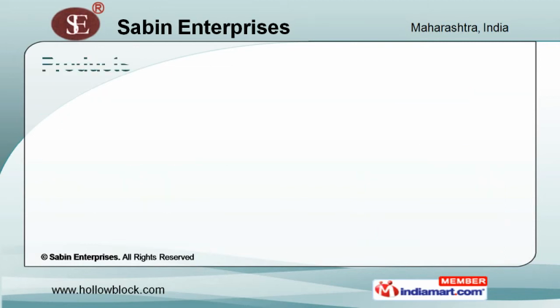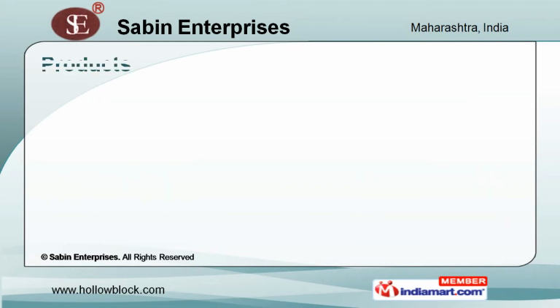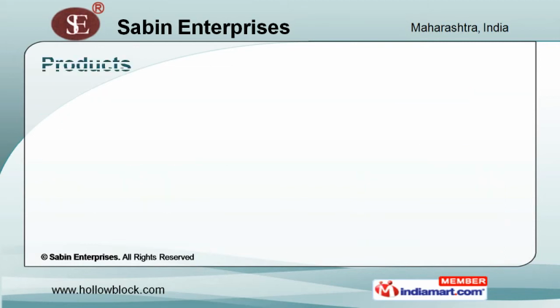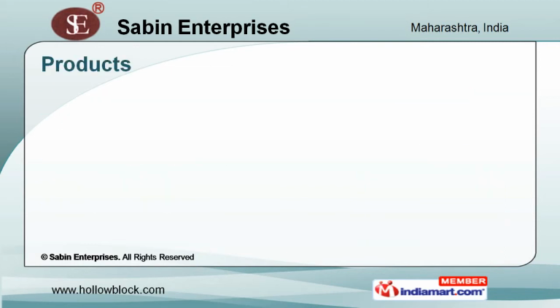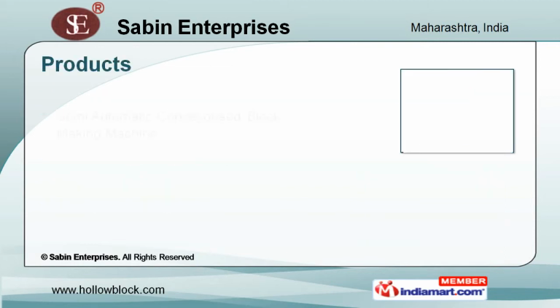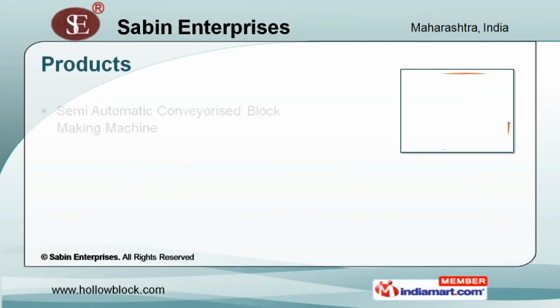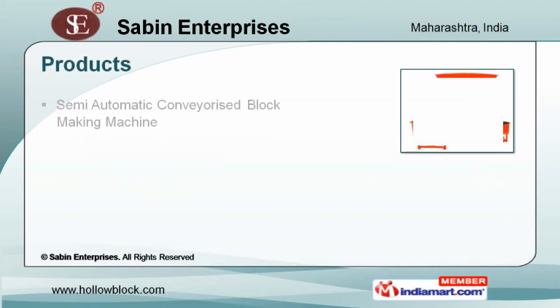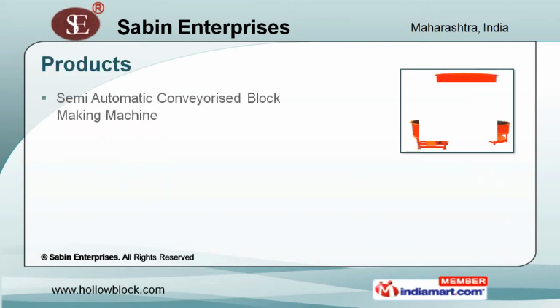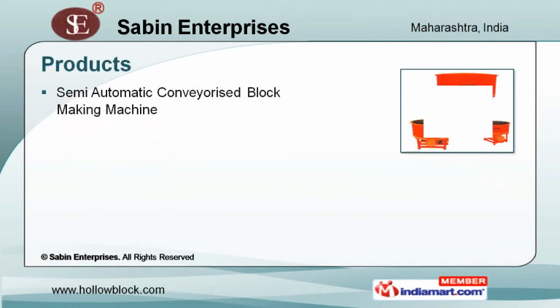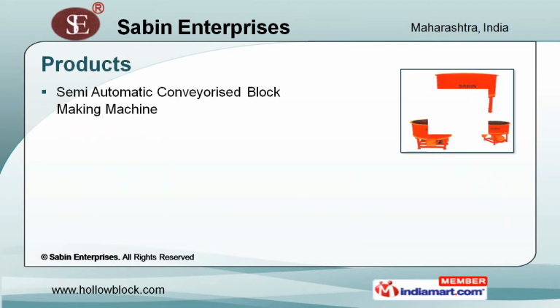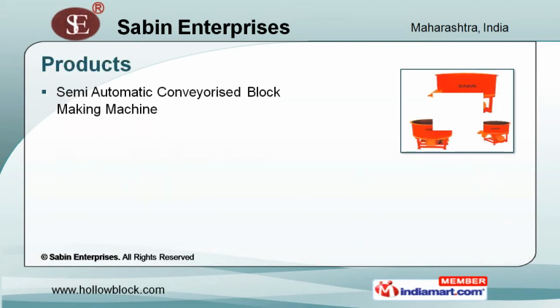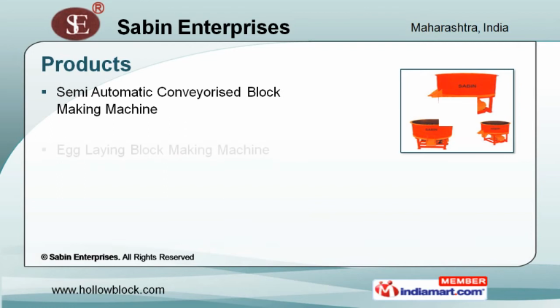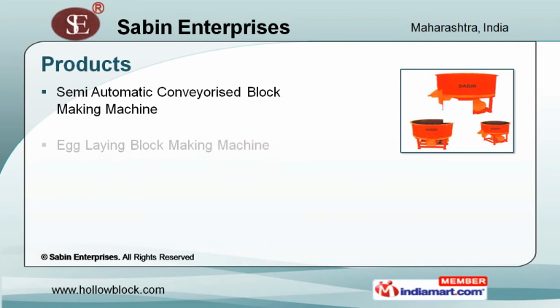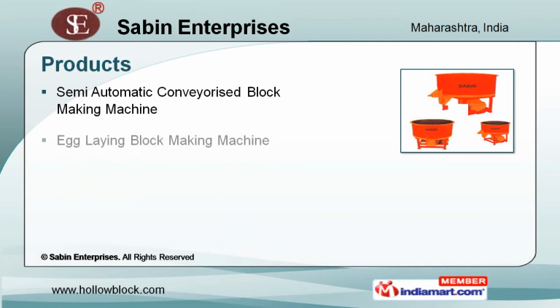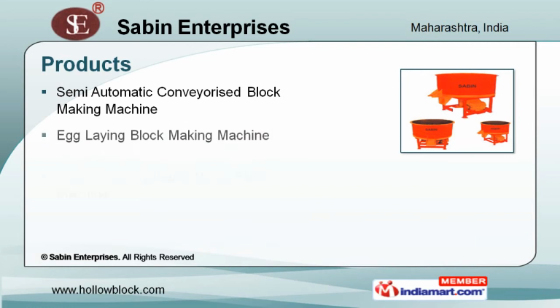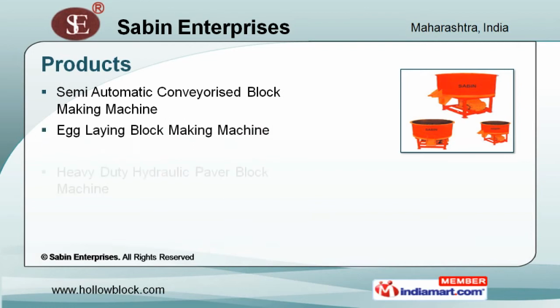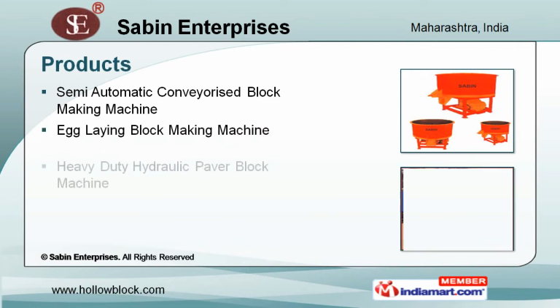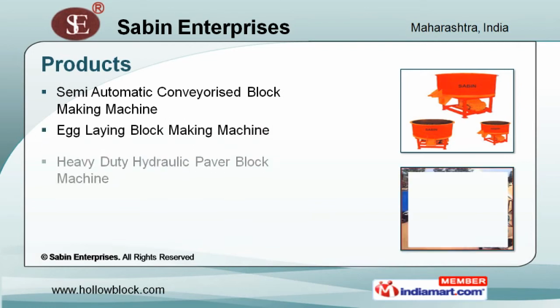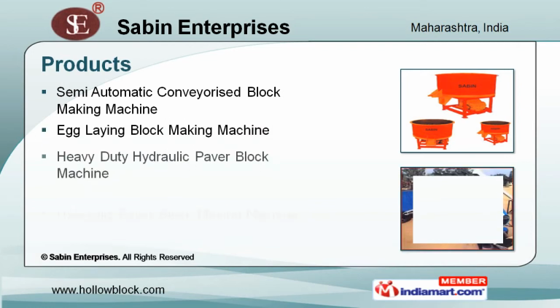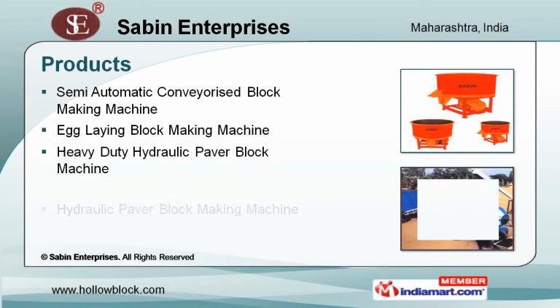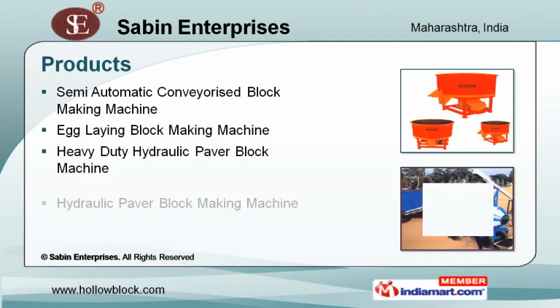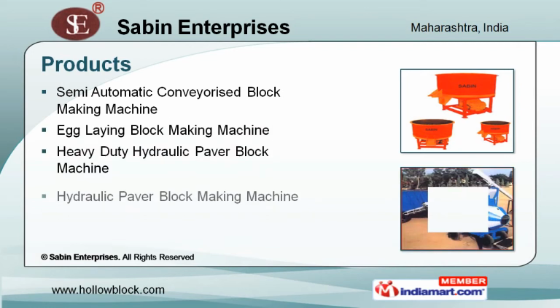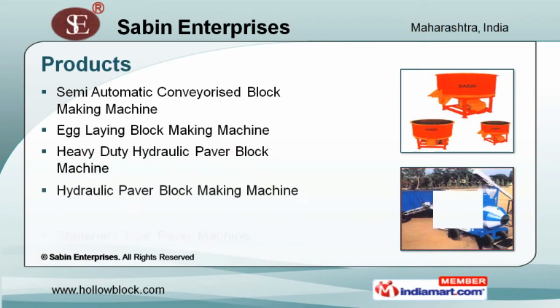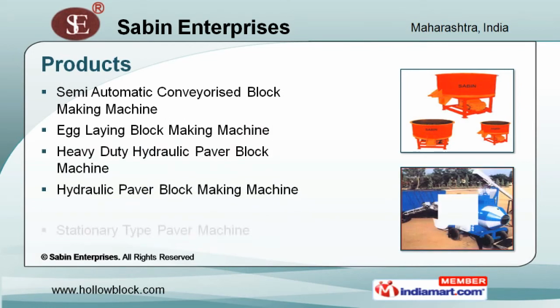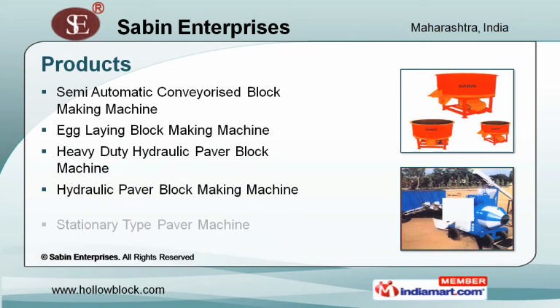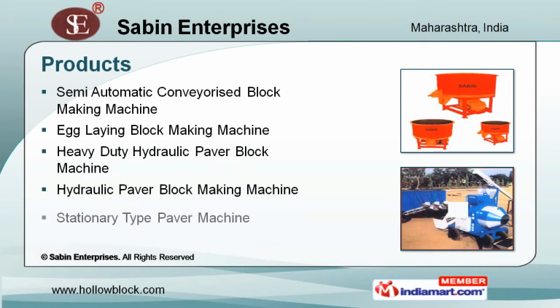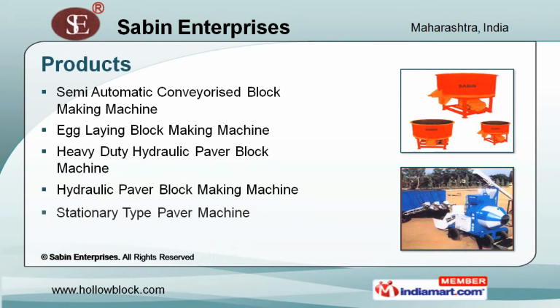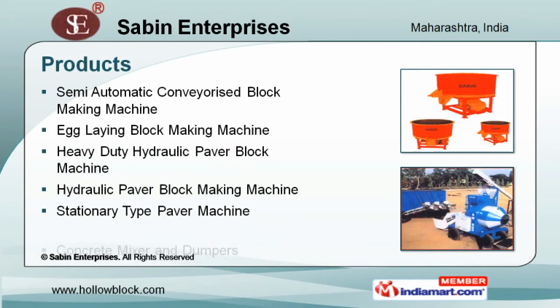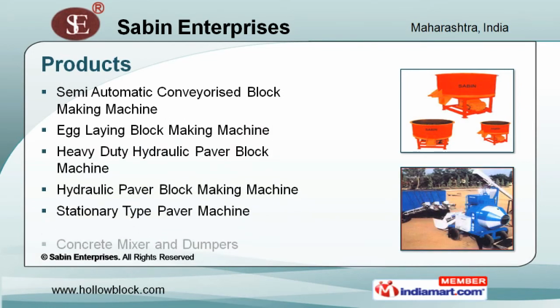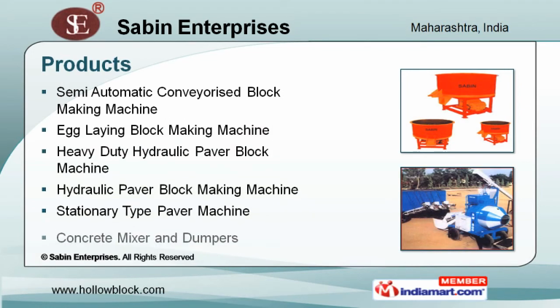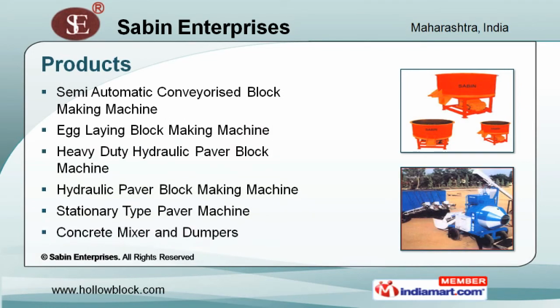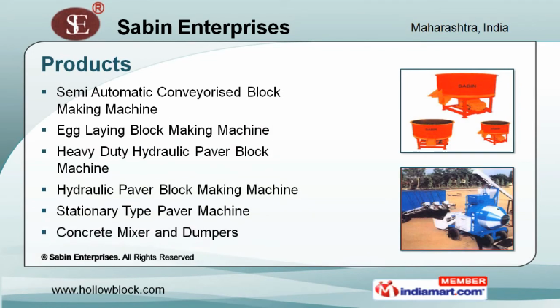Egglink block making, heavy duty hydraulic paver blocks, stationary type paver, concrete mixer and dumpers, and mini mobile batching machine are some of the machines that we manufacture.